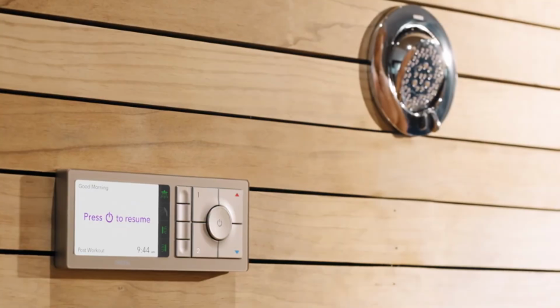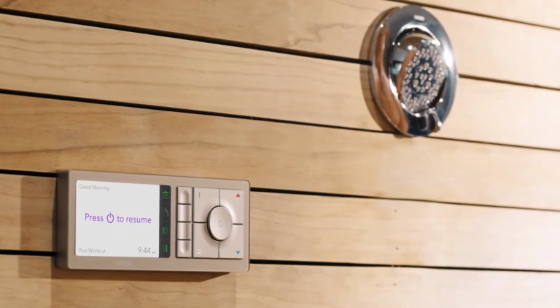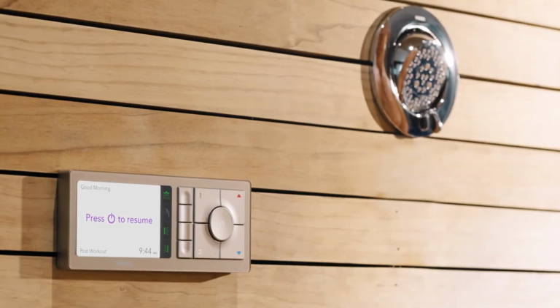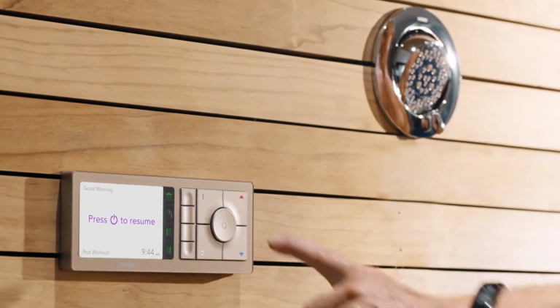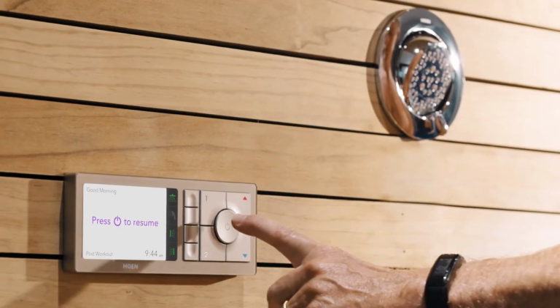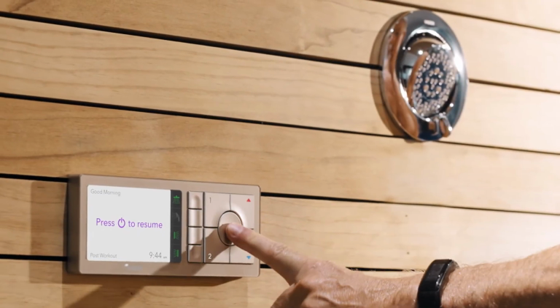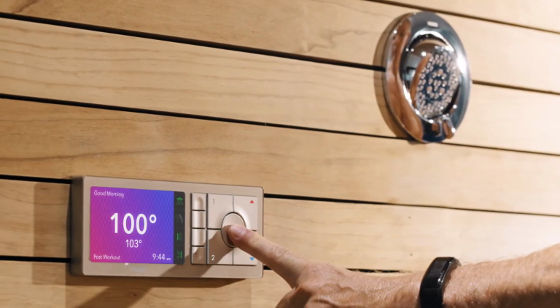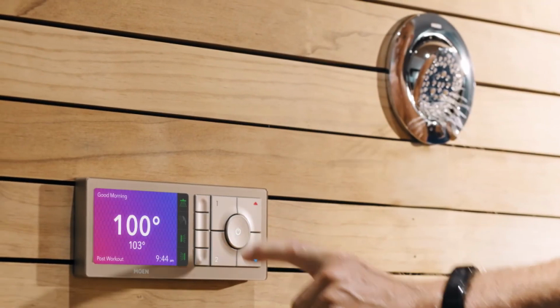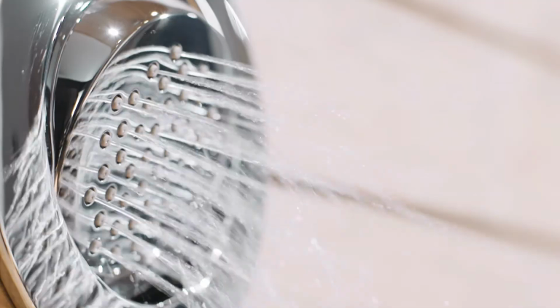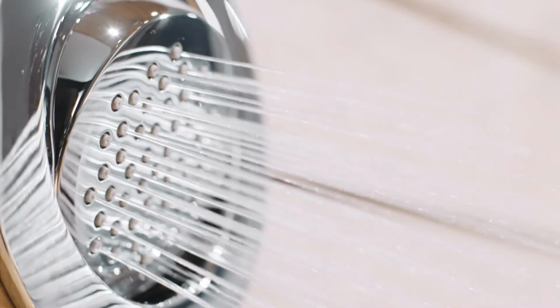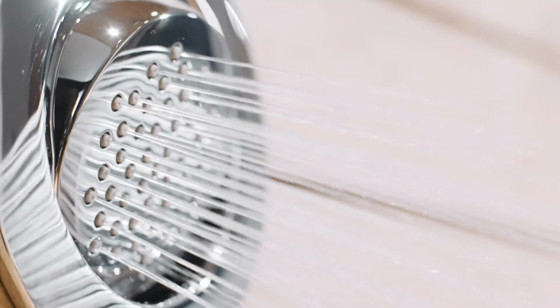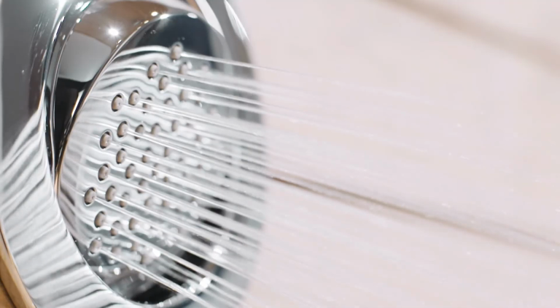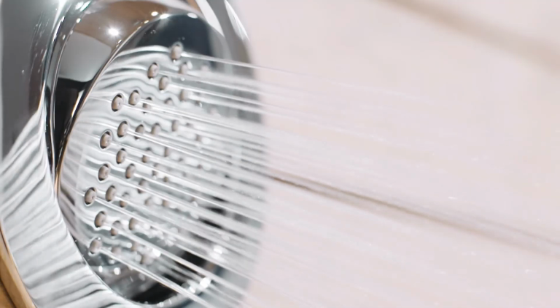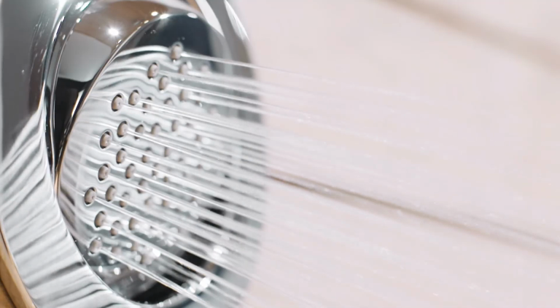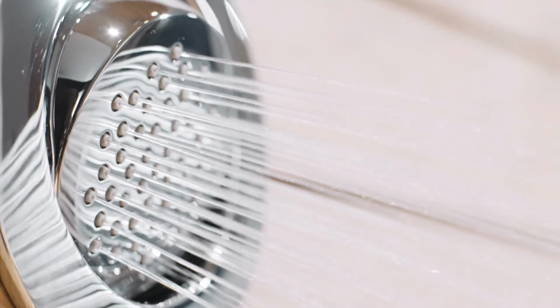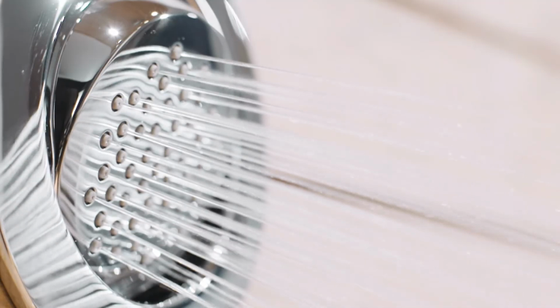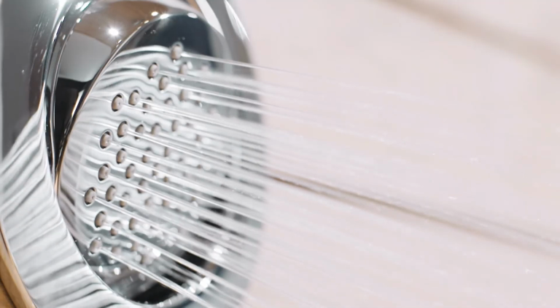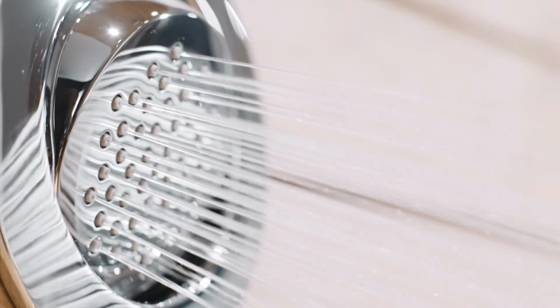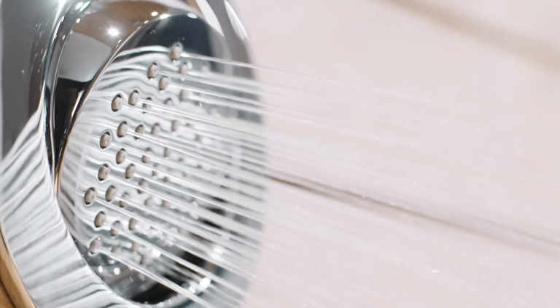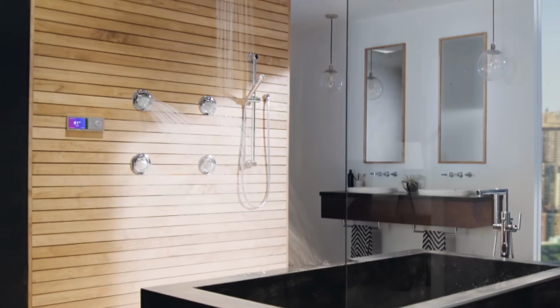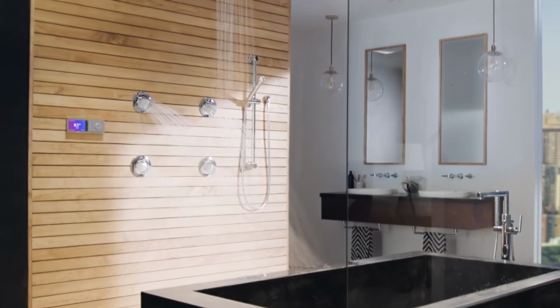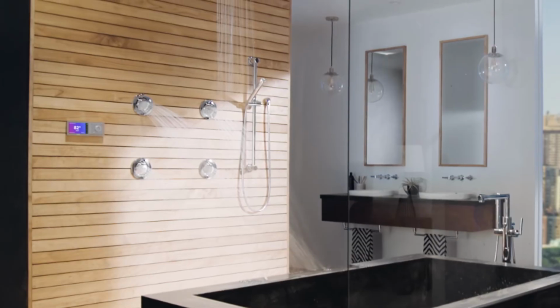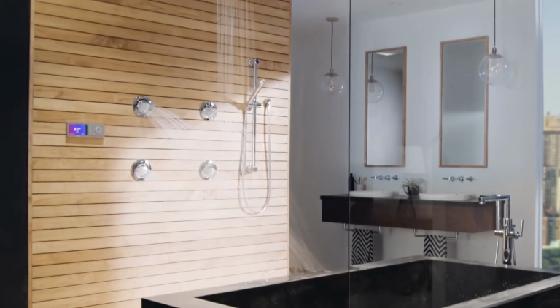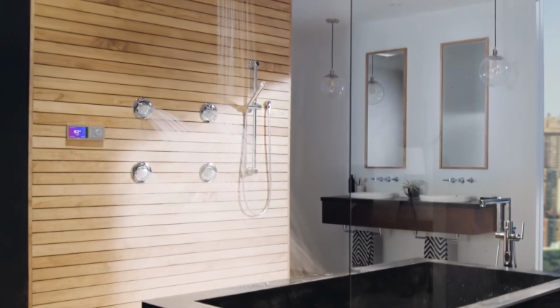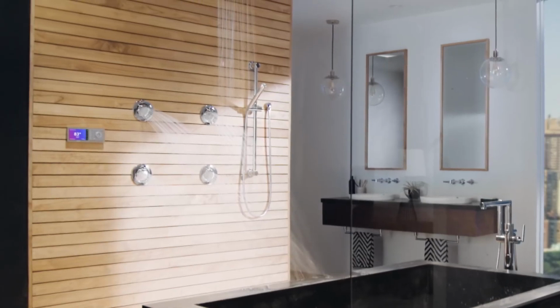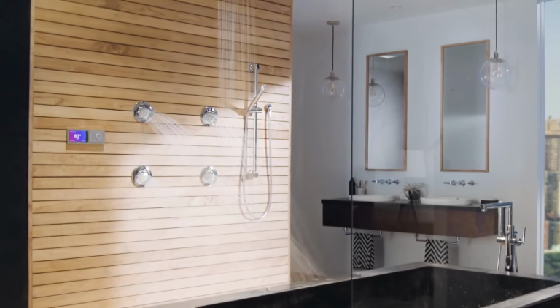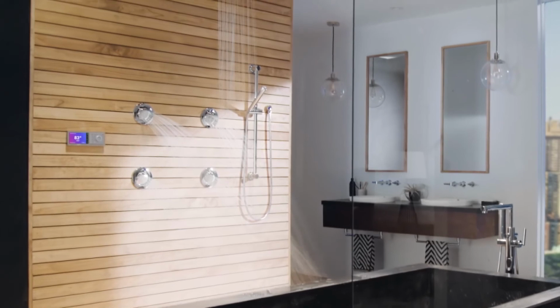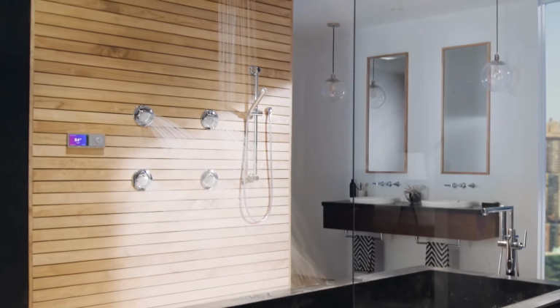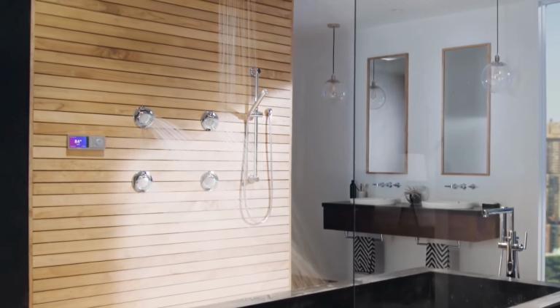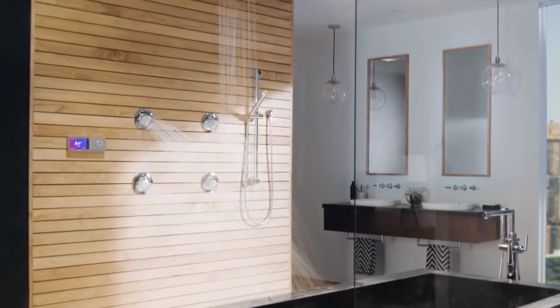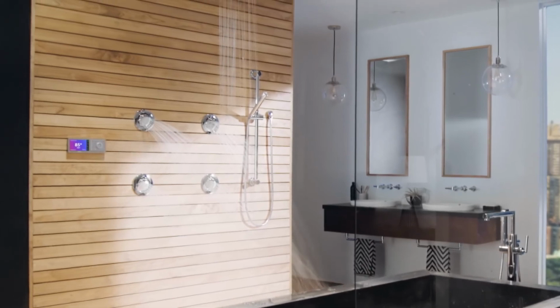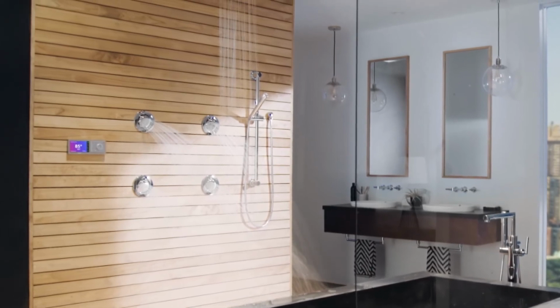For the U by Moen shower, I think it's just one less thing you have to think about every day. You know your shower is going to be perfect.